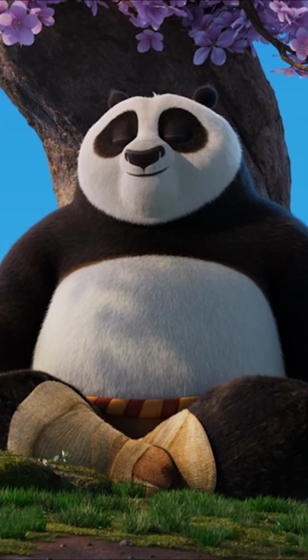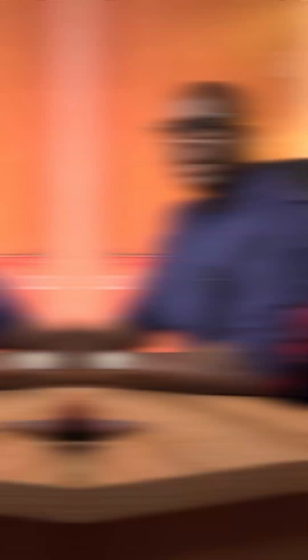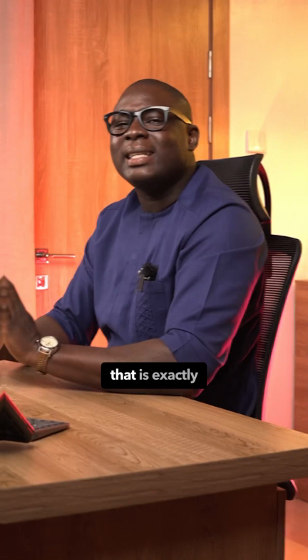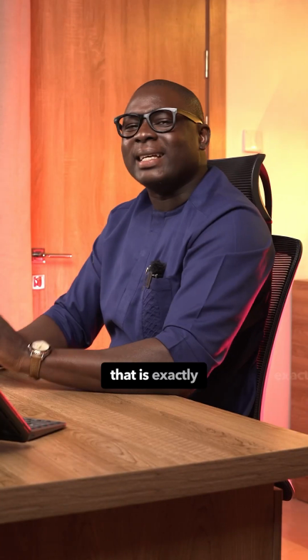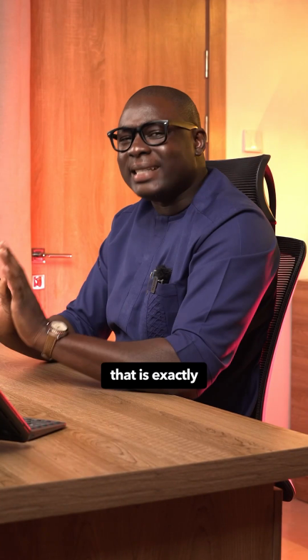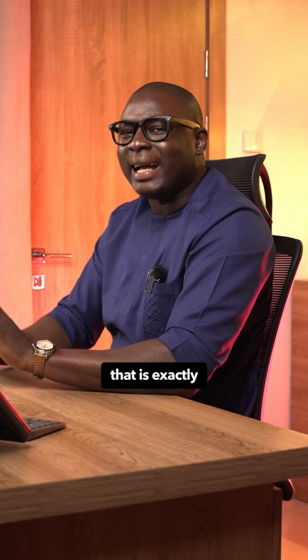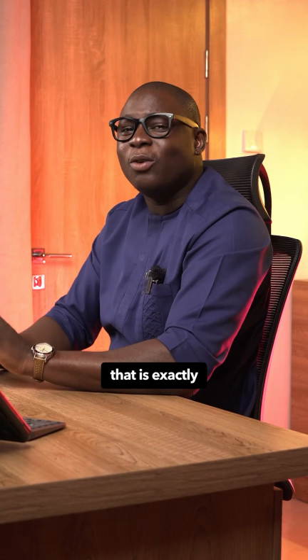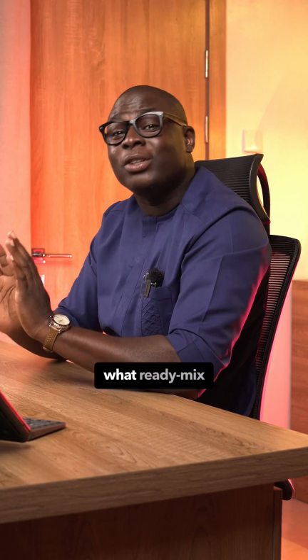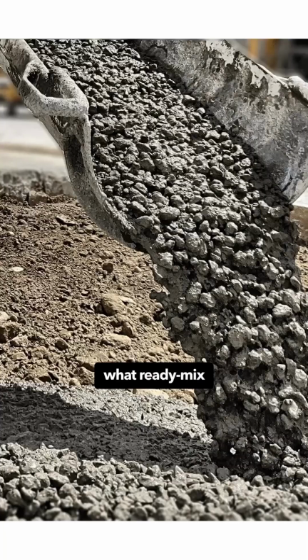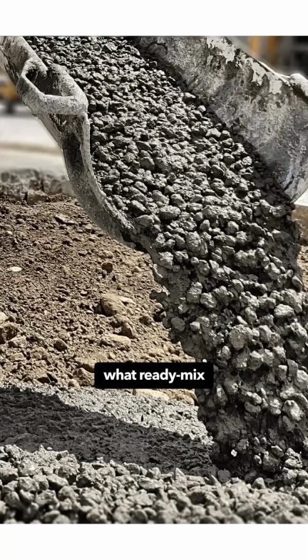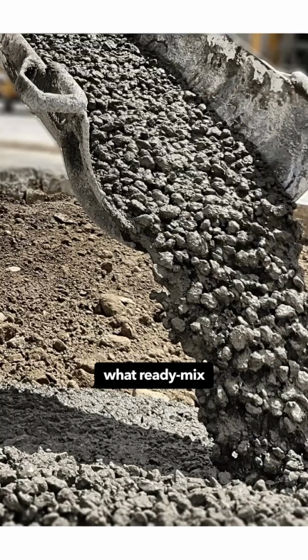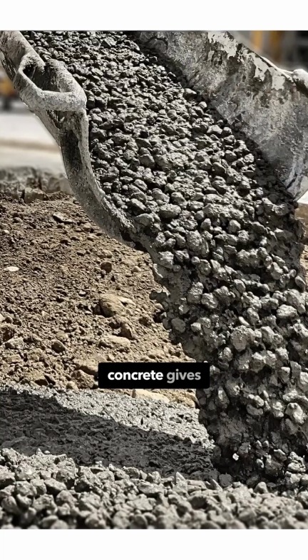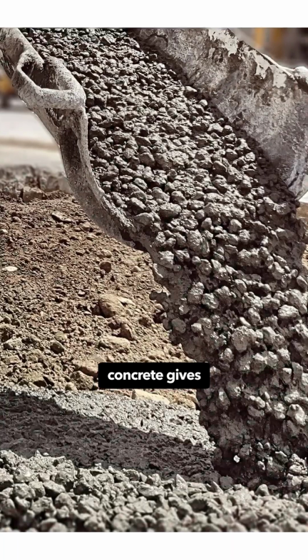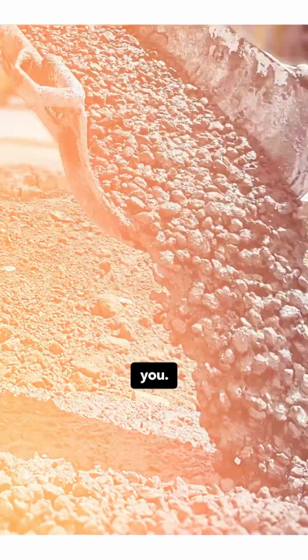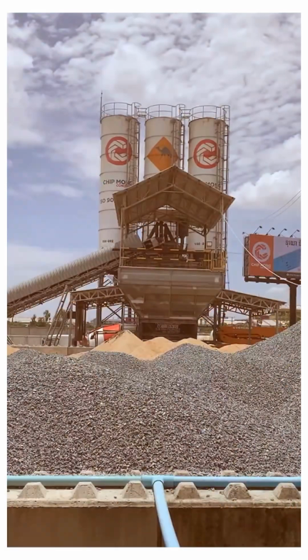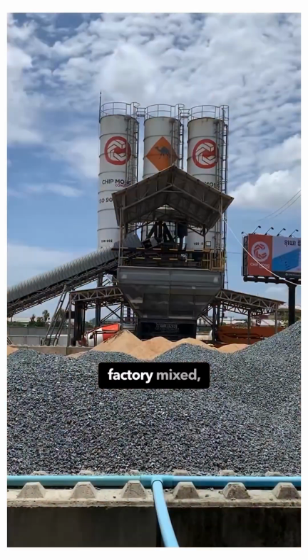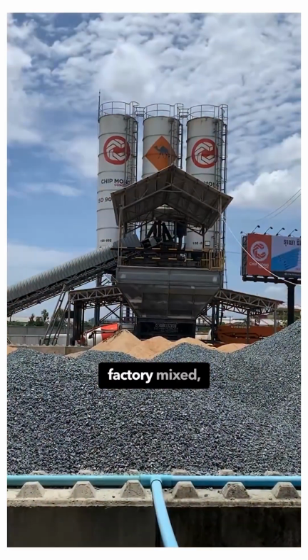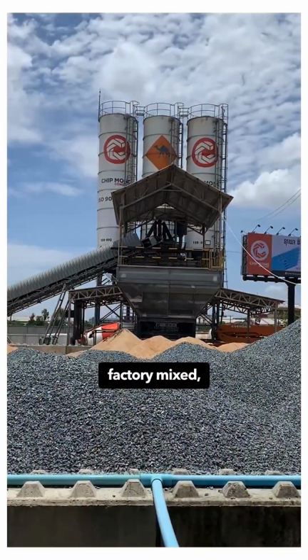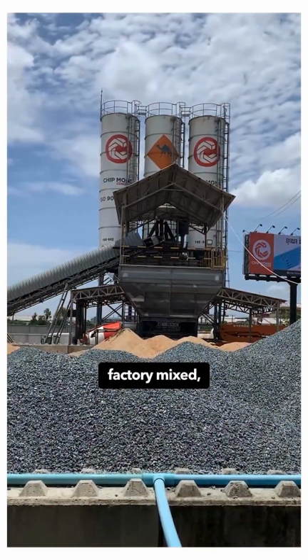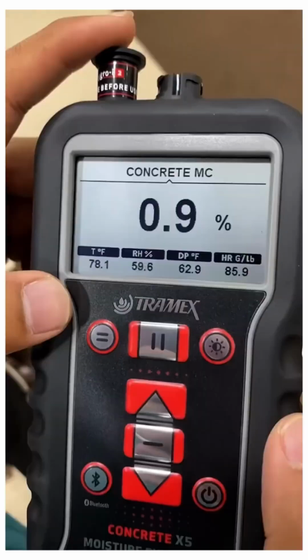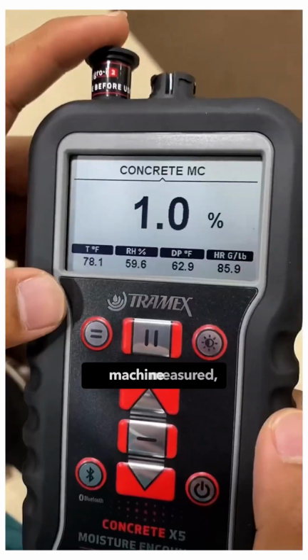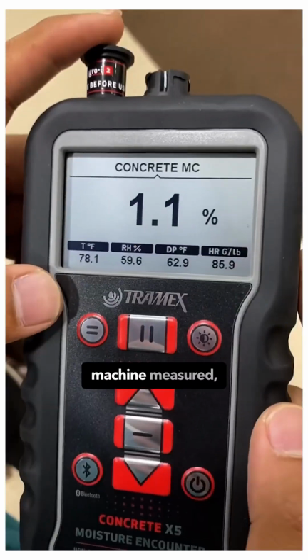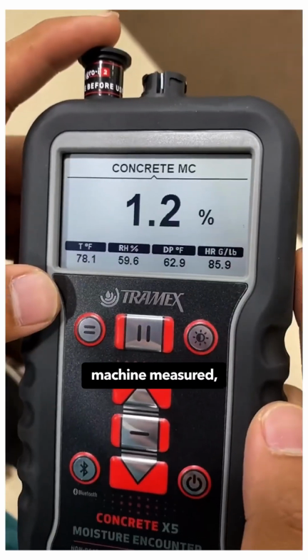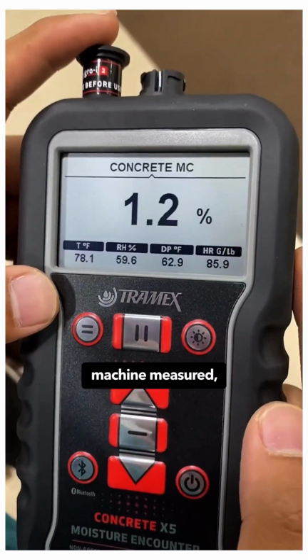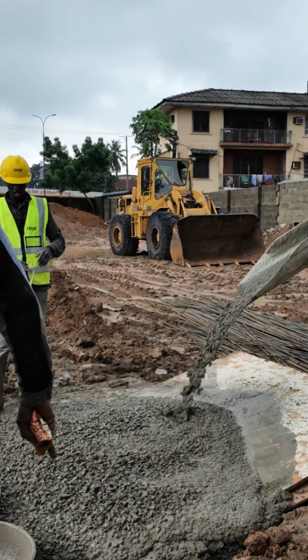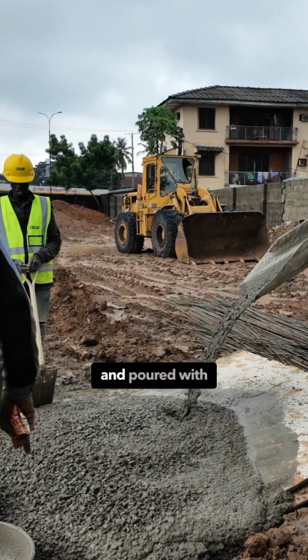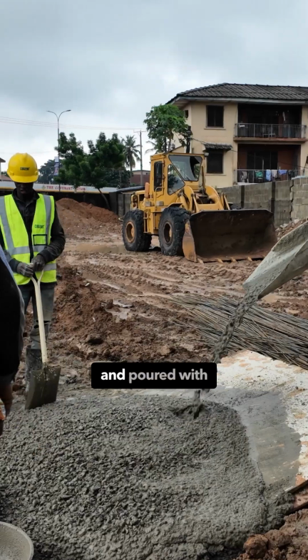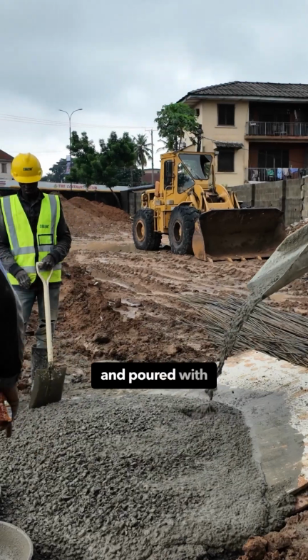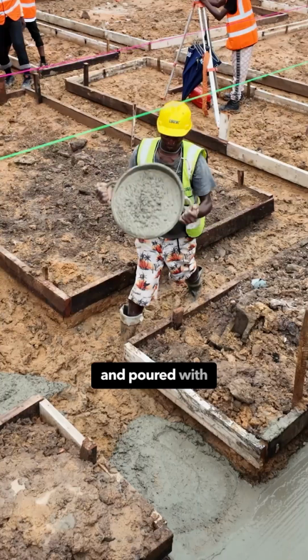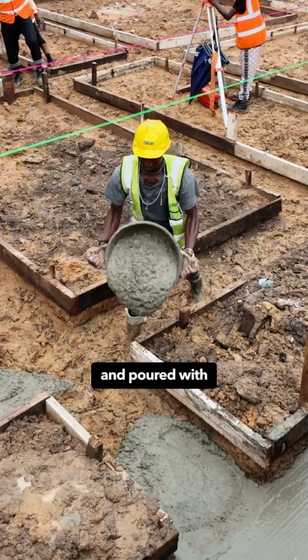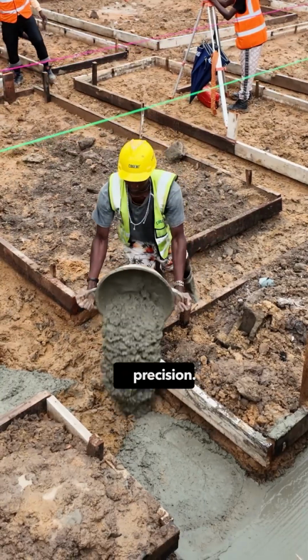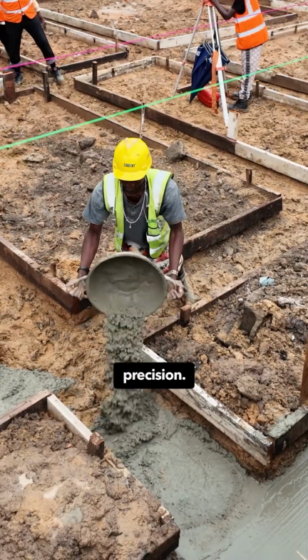That is exactly what ready-mixed concrete gives you. Factory mixed, machine measured and poured with precision.